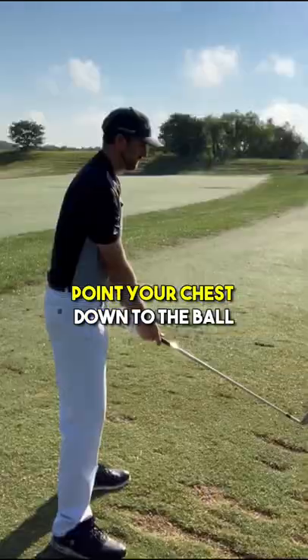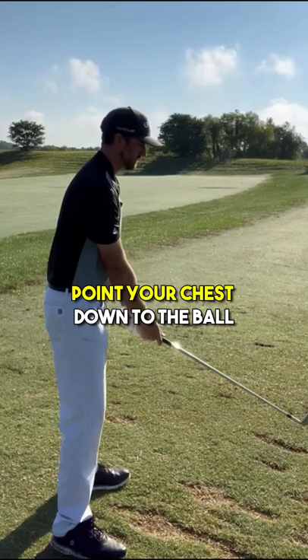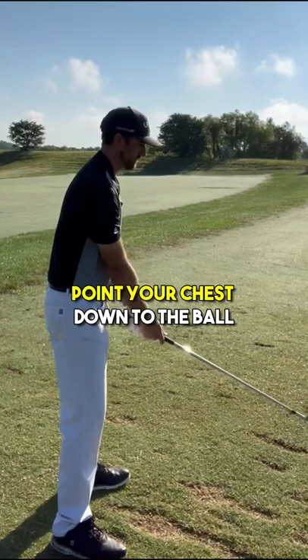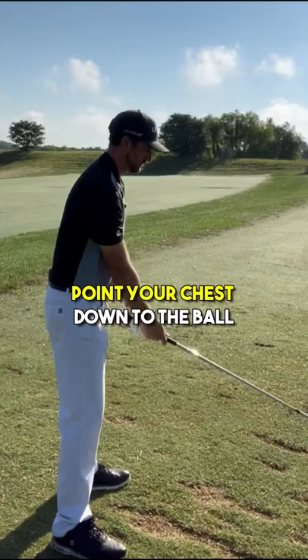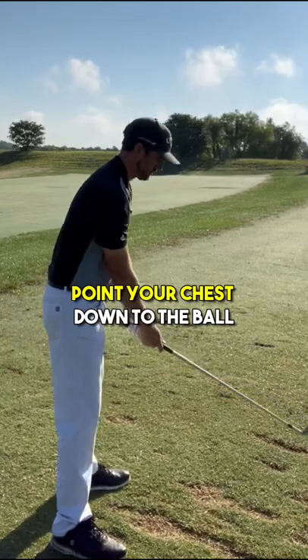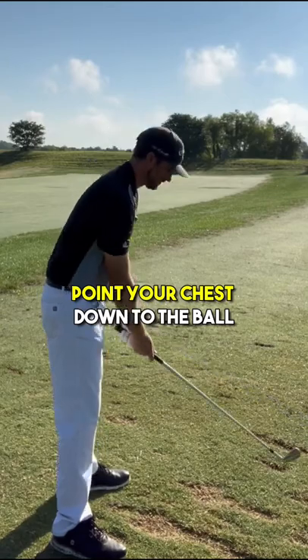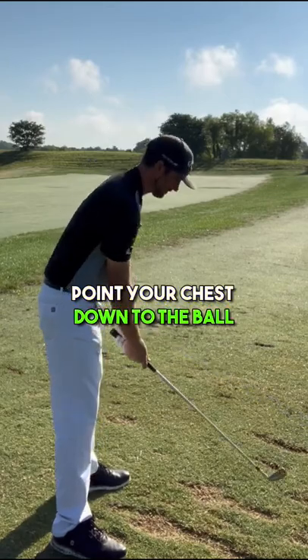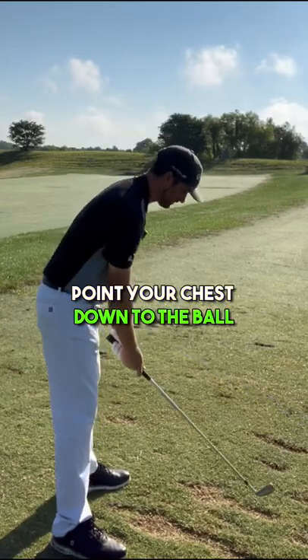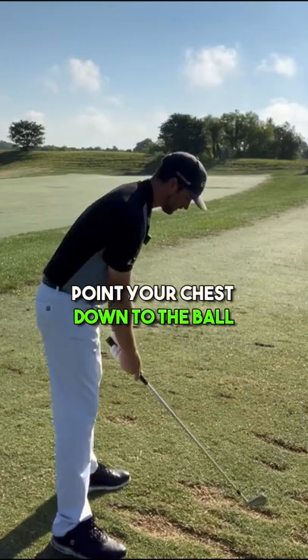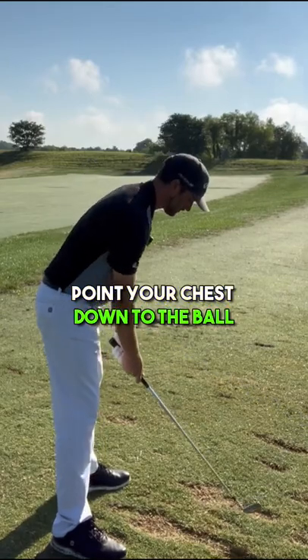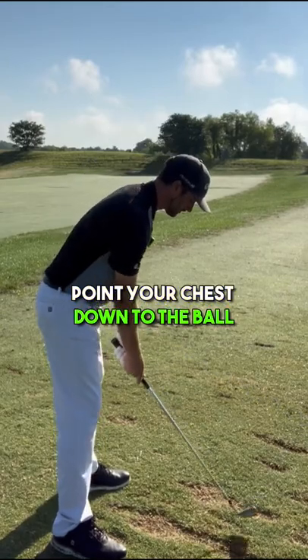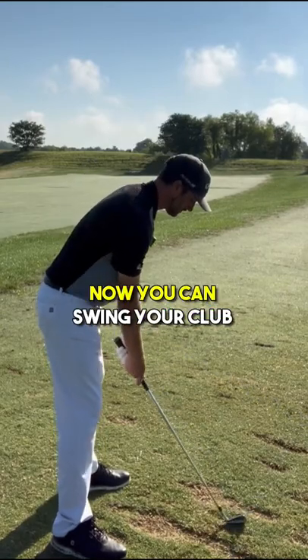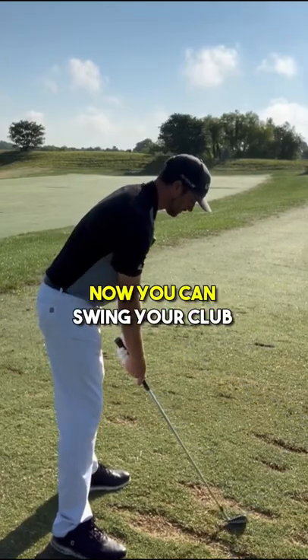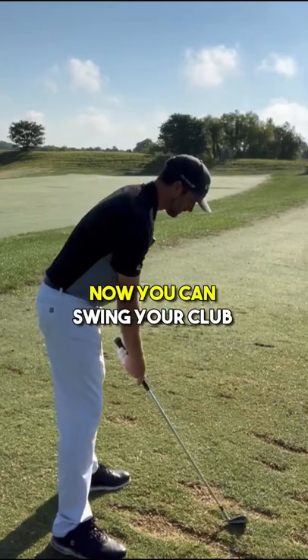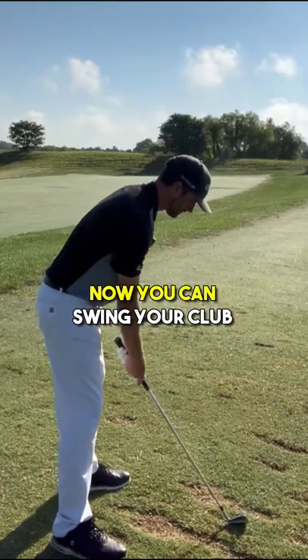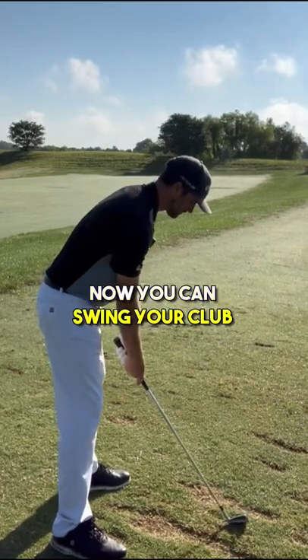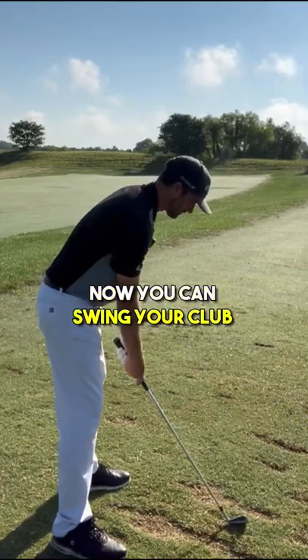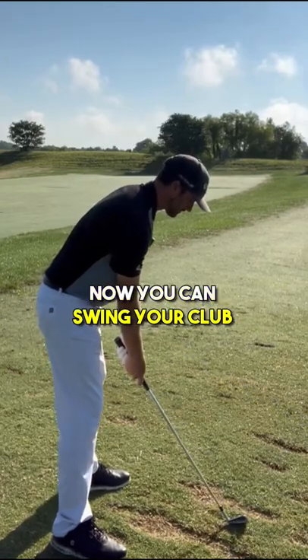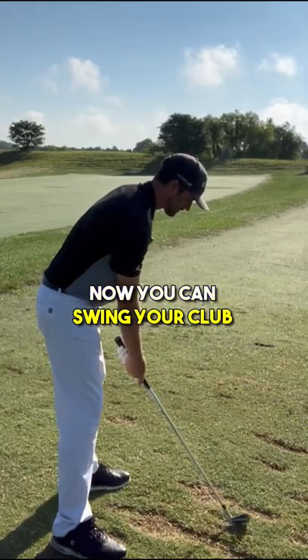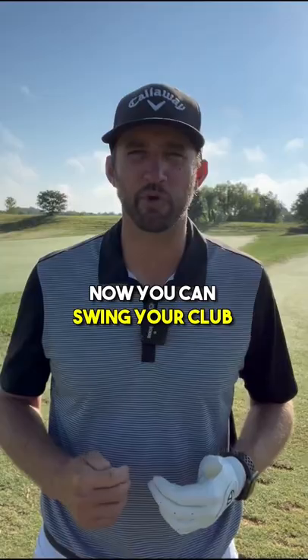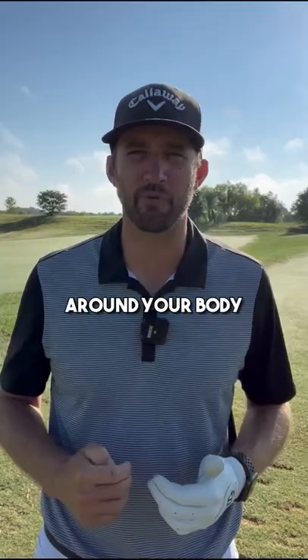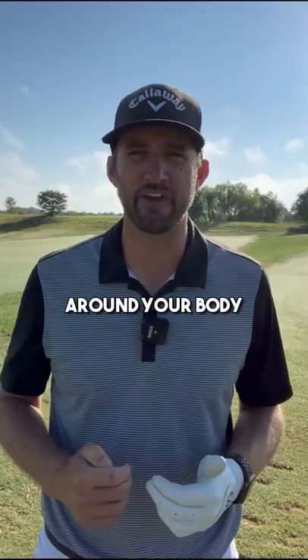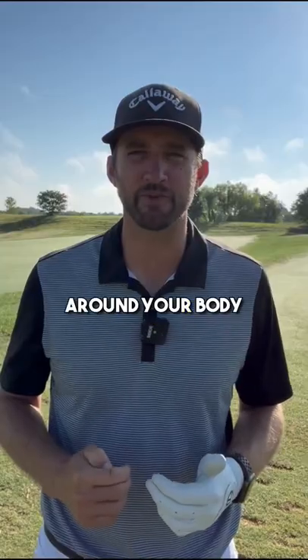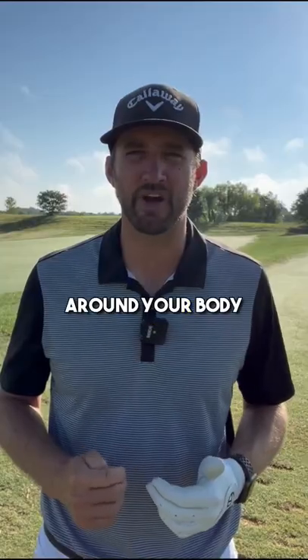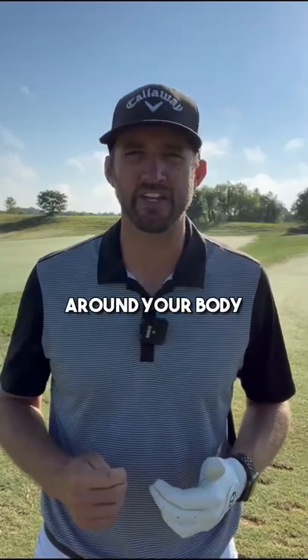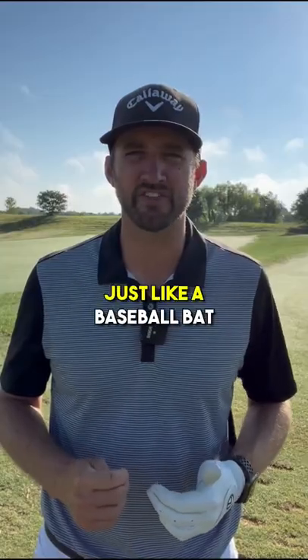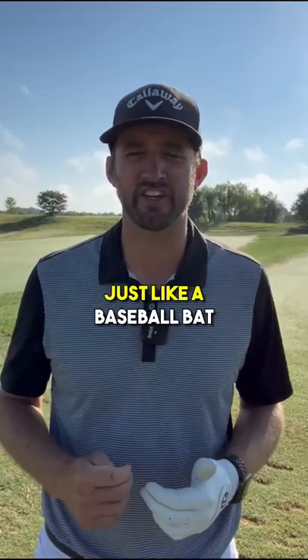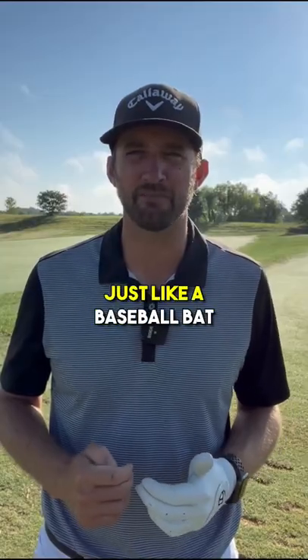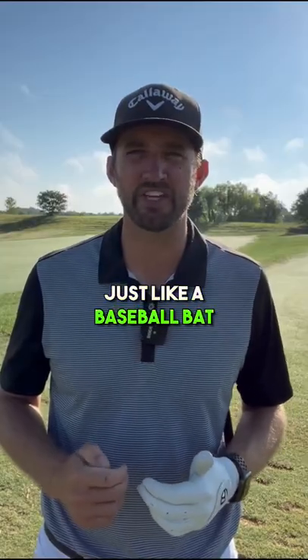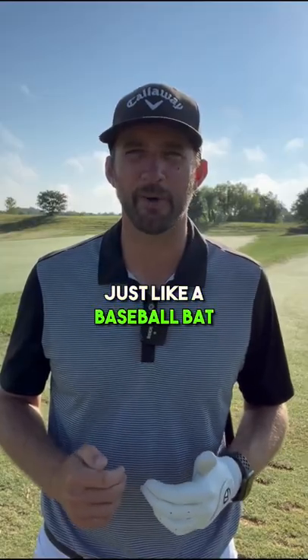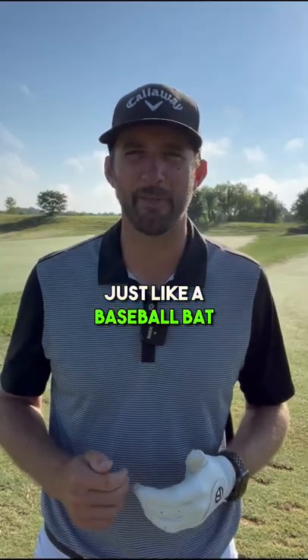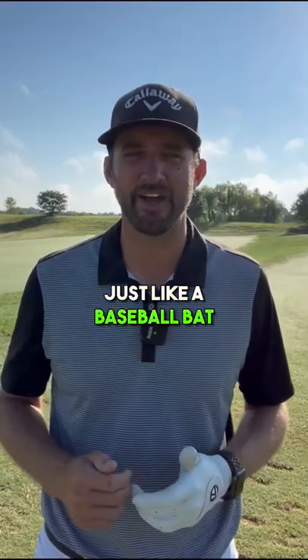Point your chest more down to the ball, and now you can swing your club more around your body, just like a baseball bat.